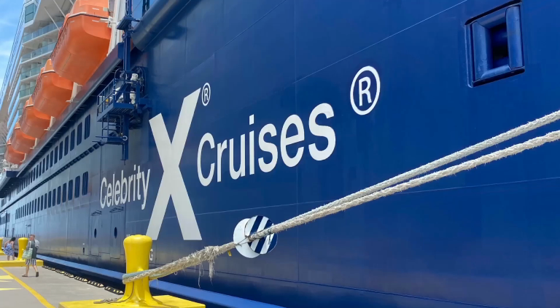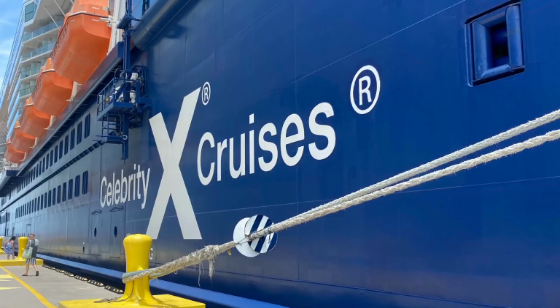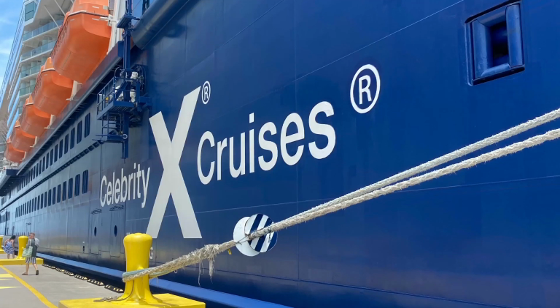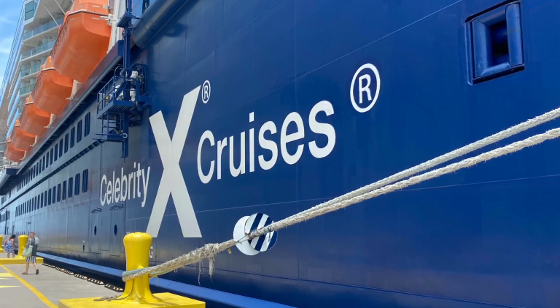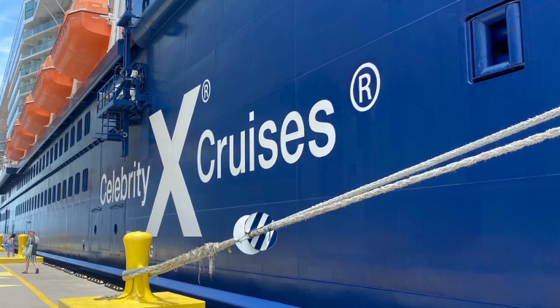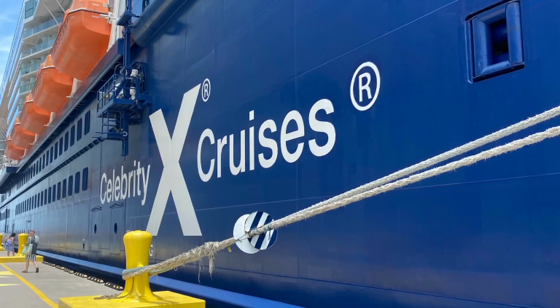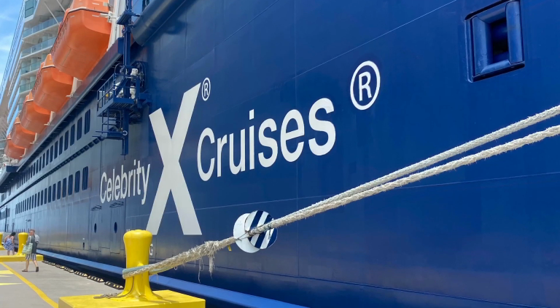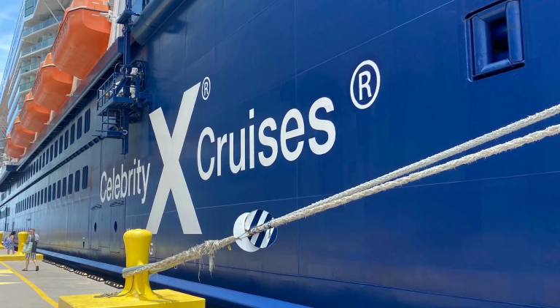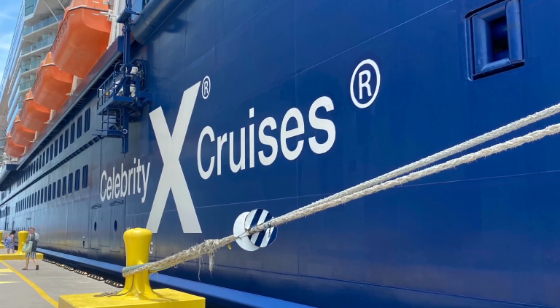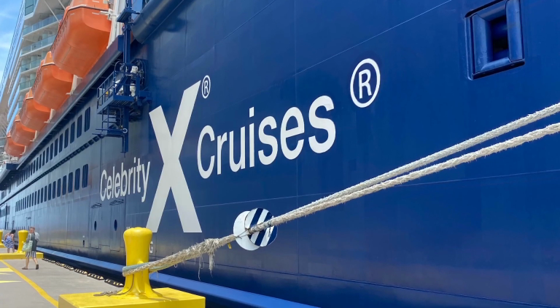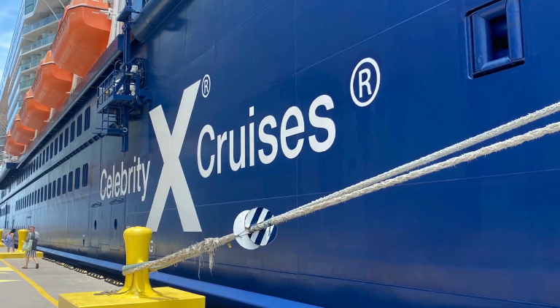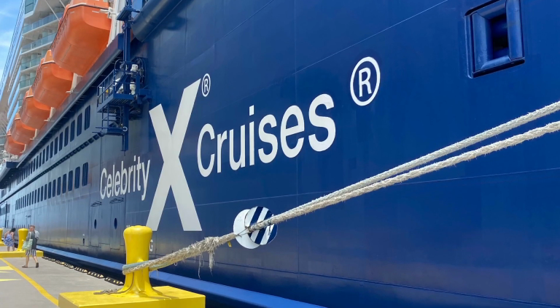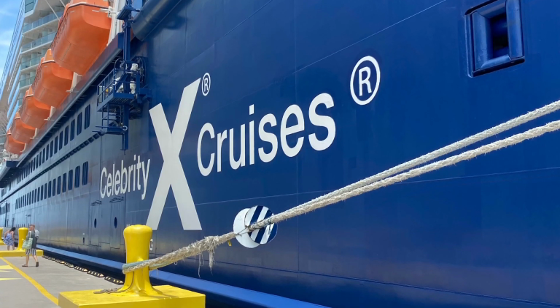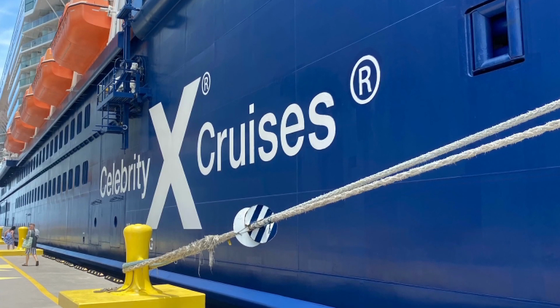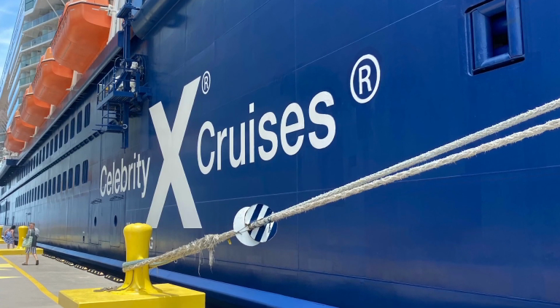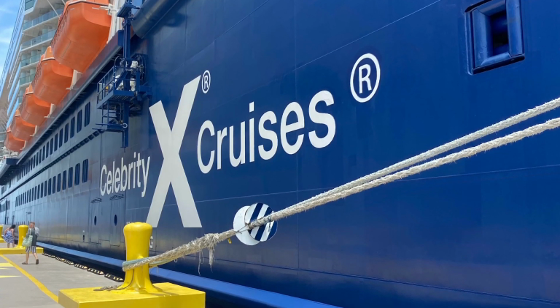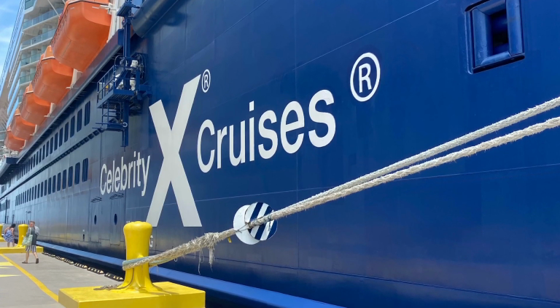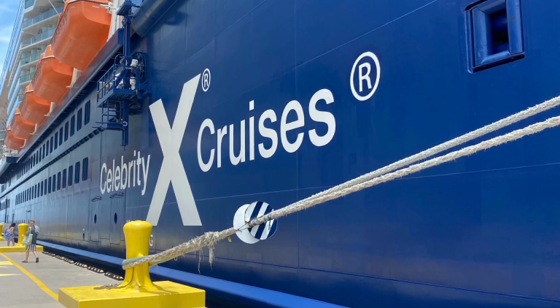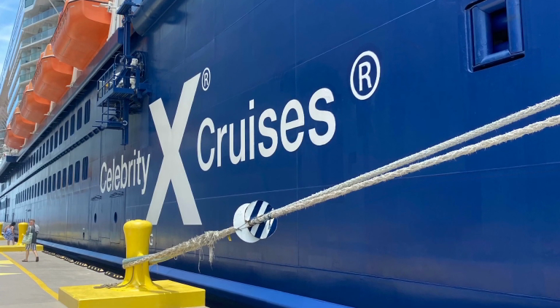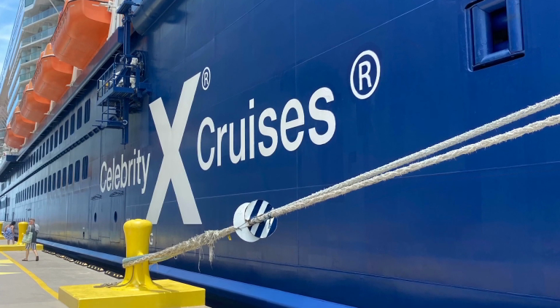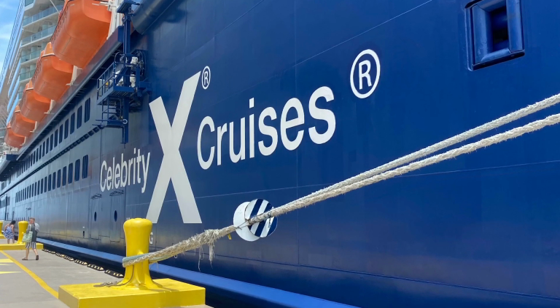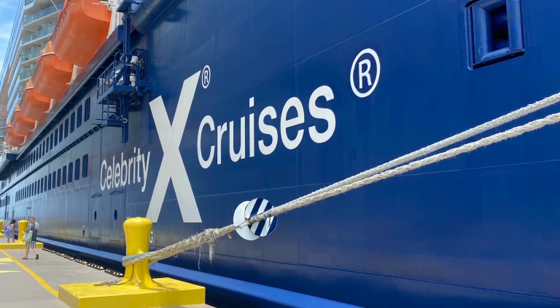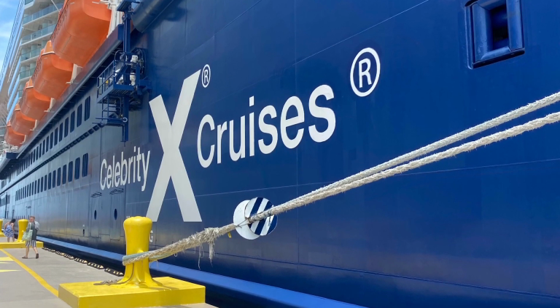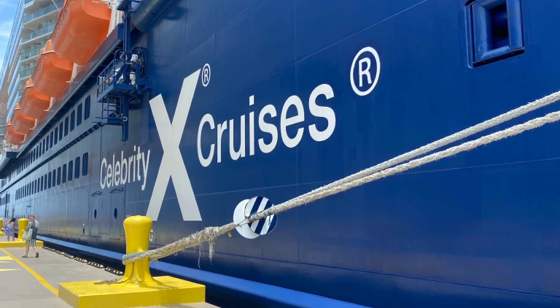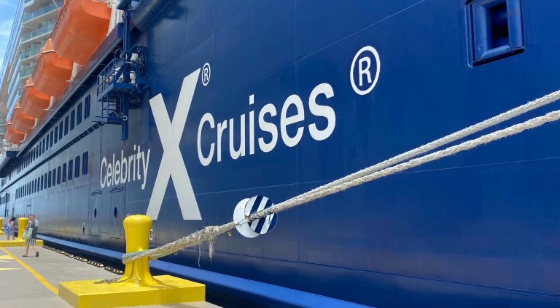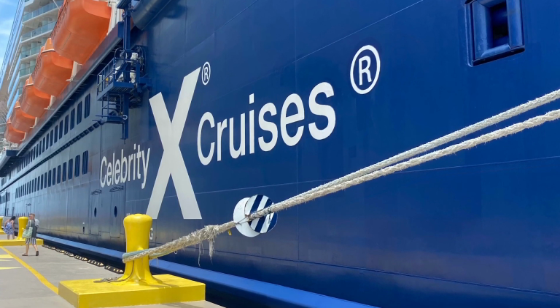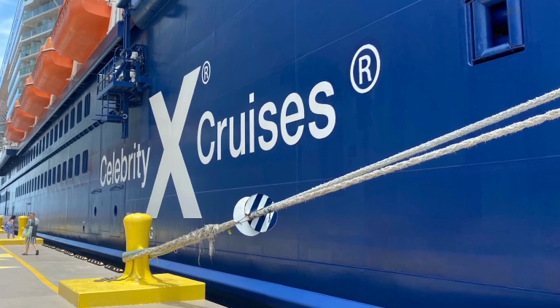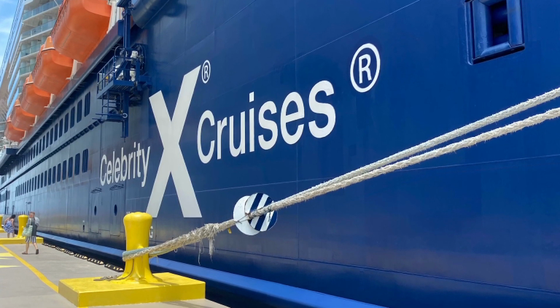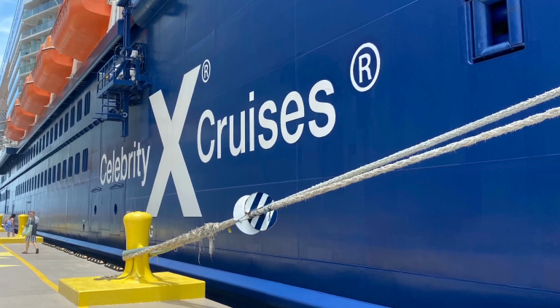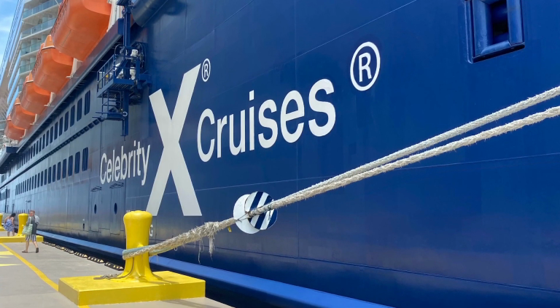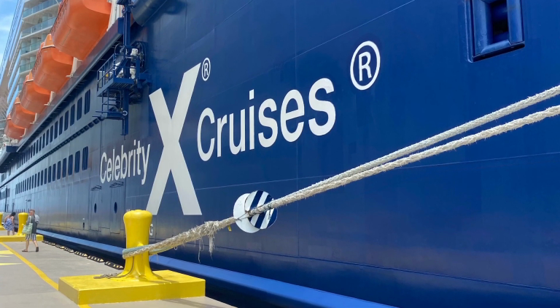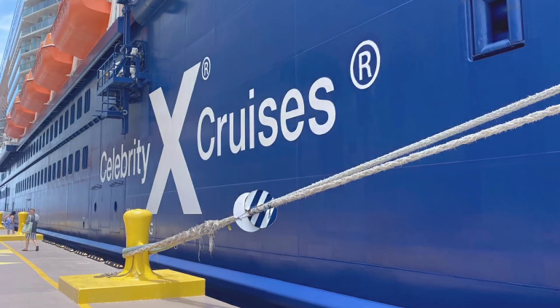Welcome back to Naturally Jazzy. This is a room tour of 6201.